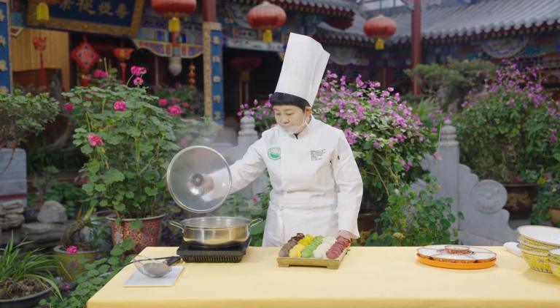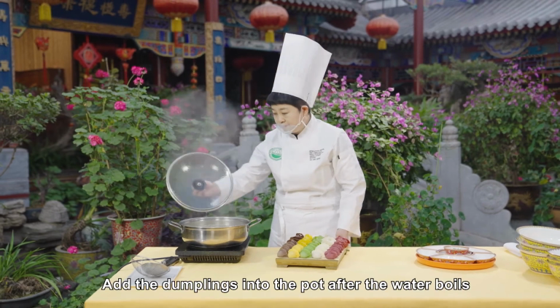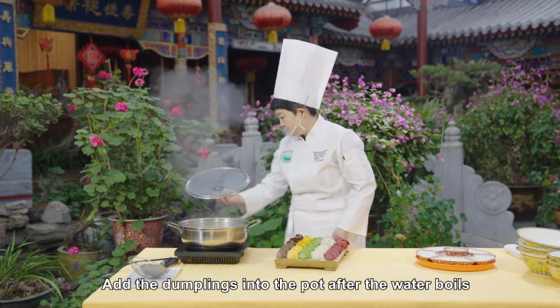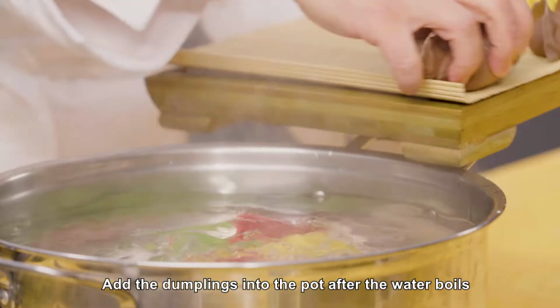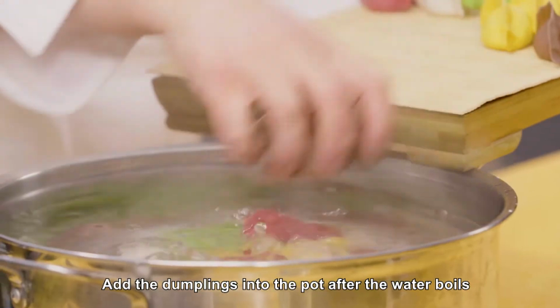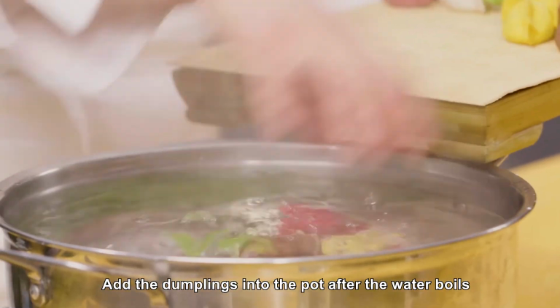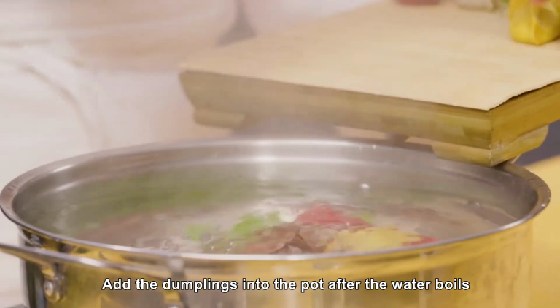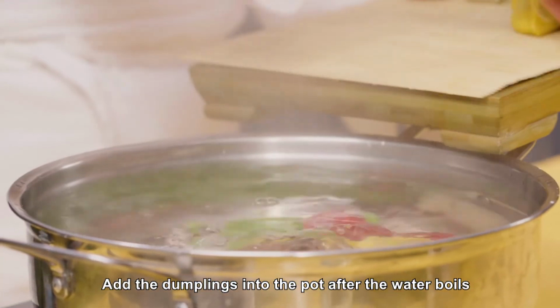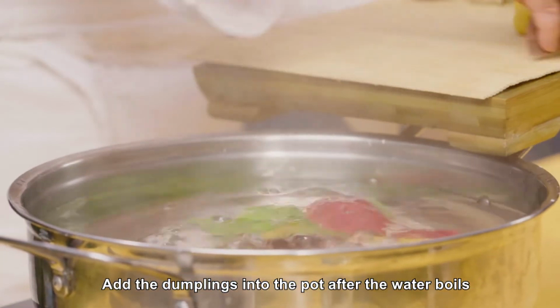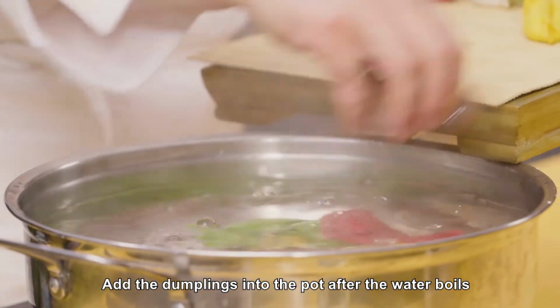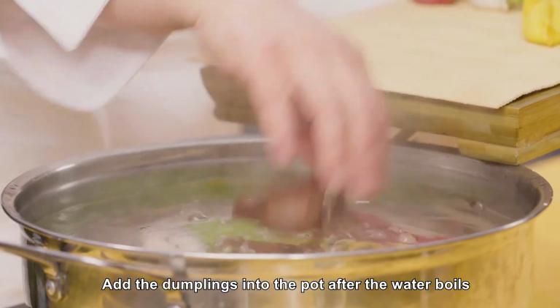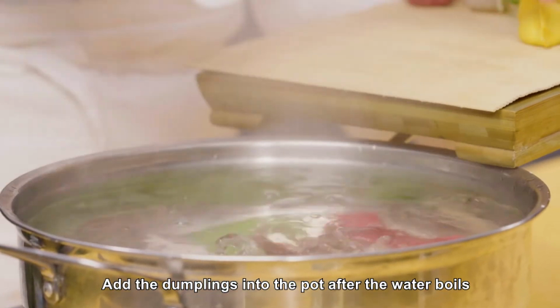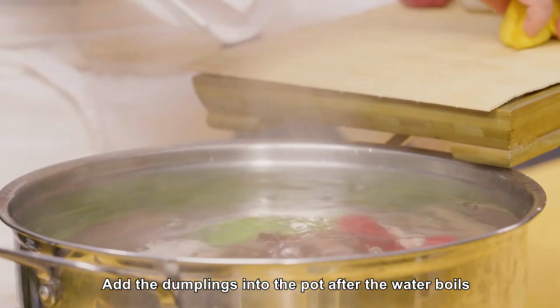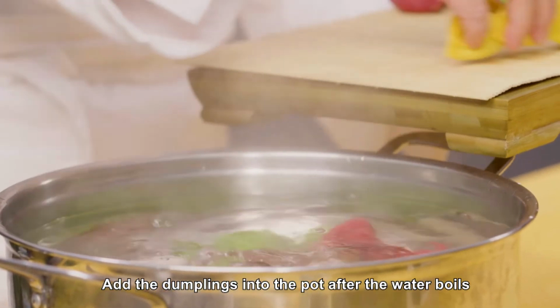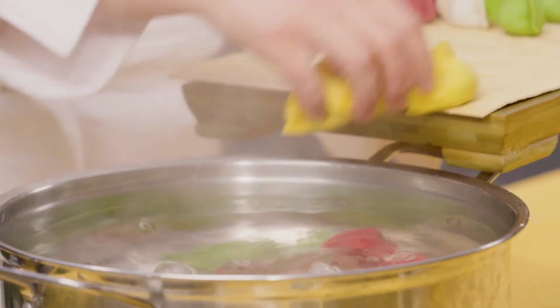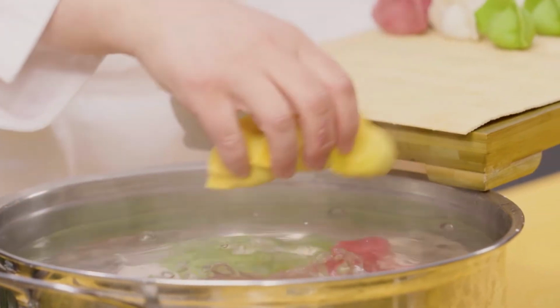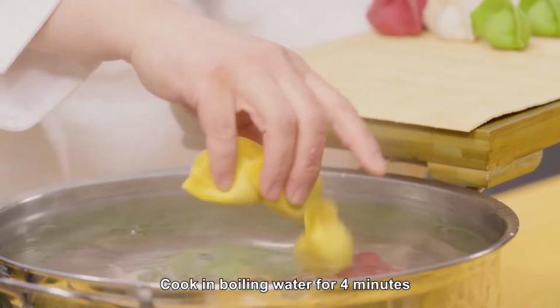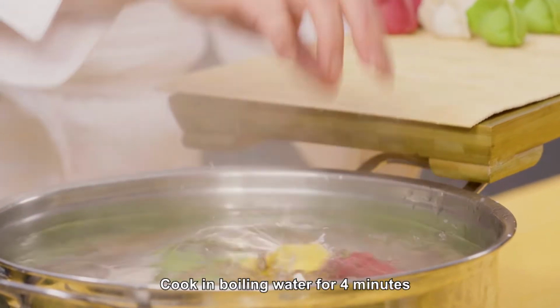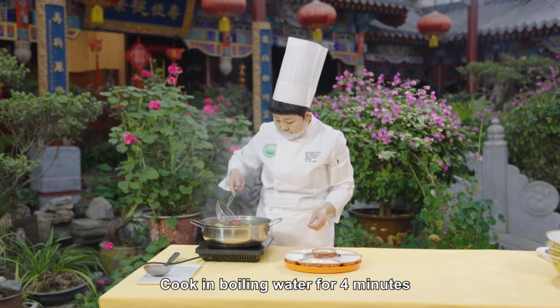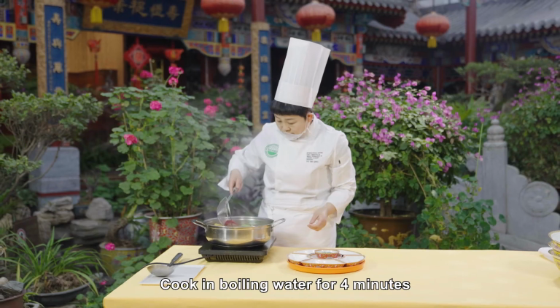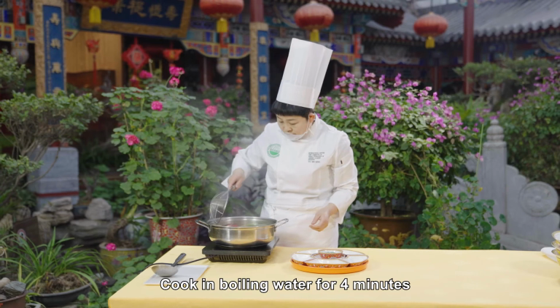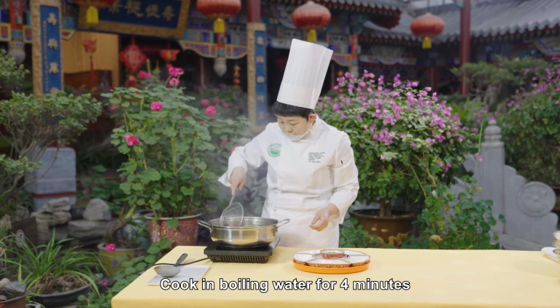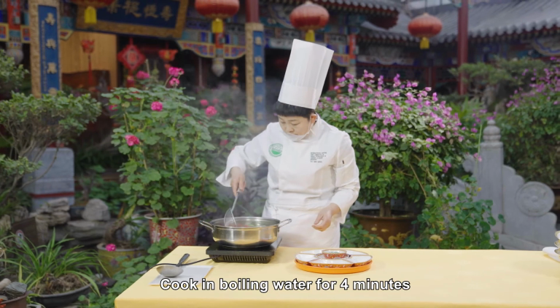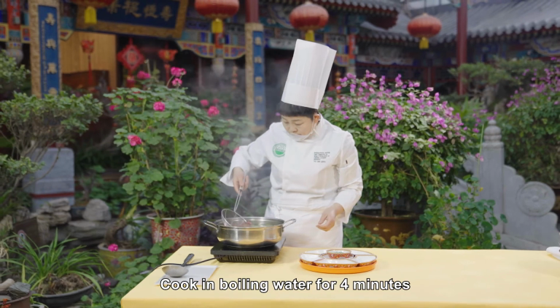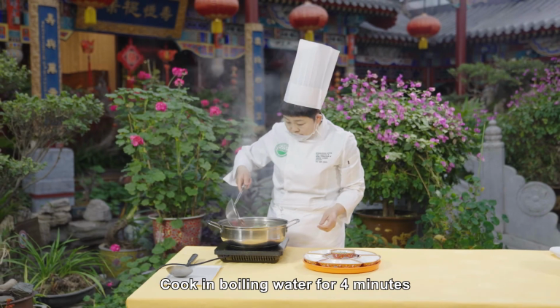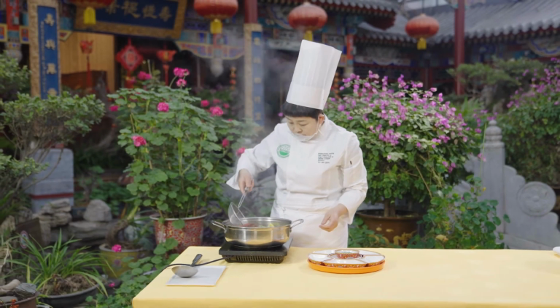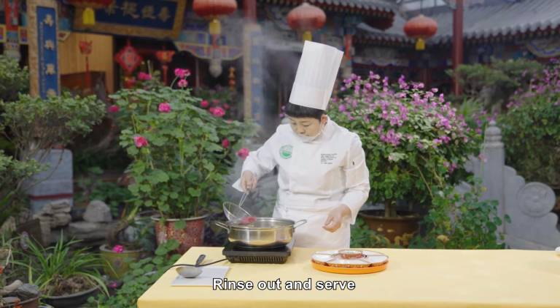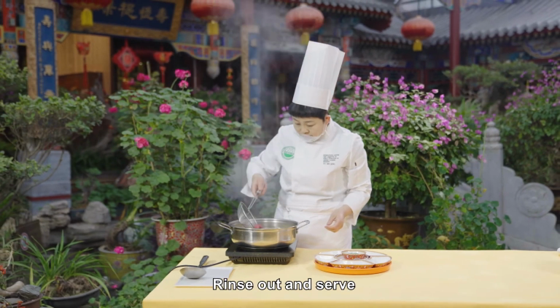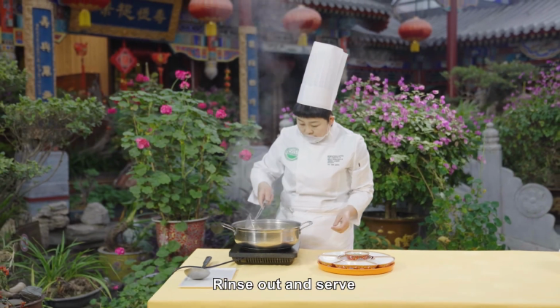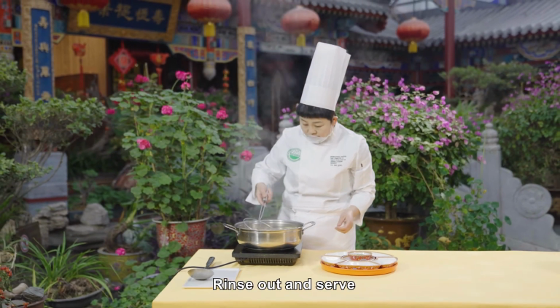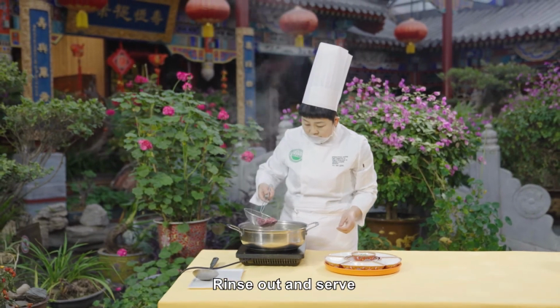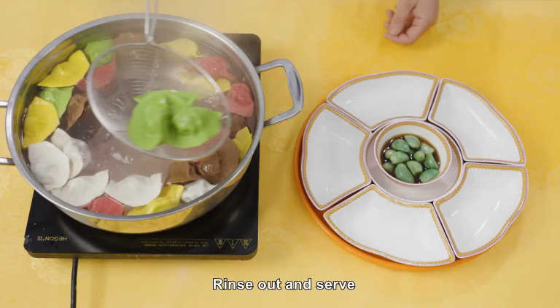Add the dumplings into the pot after the water boils. Cook in boiling water for 4 minutes, then rinse out and serve.